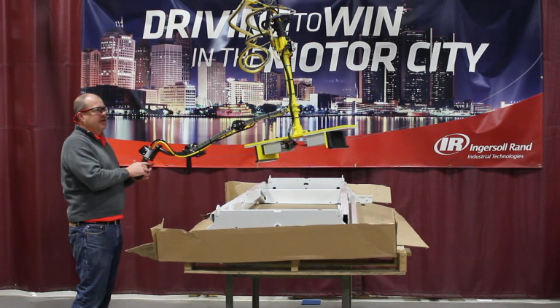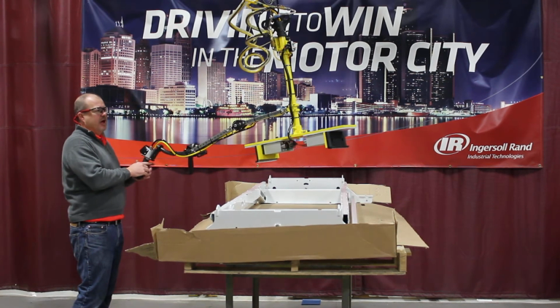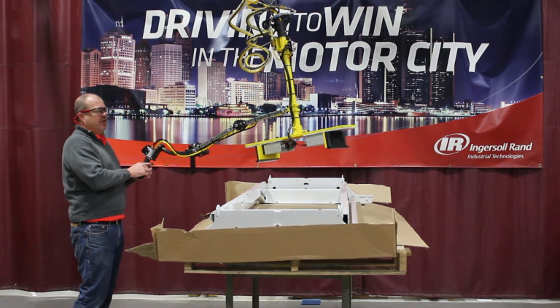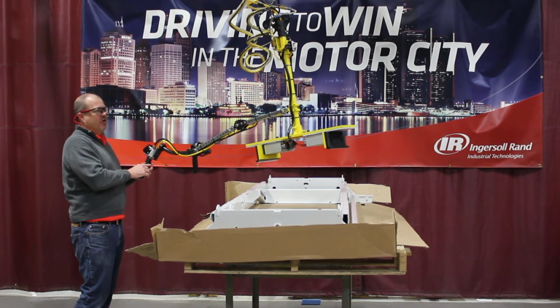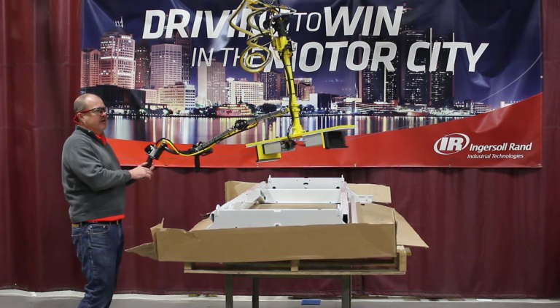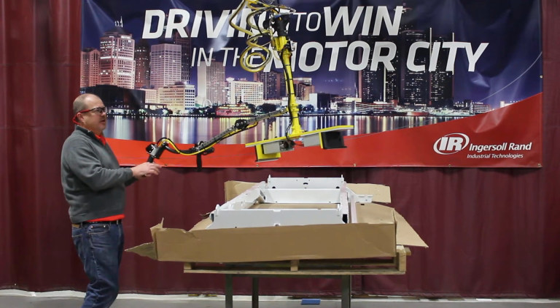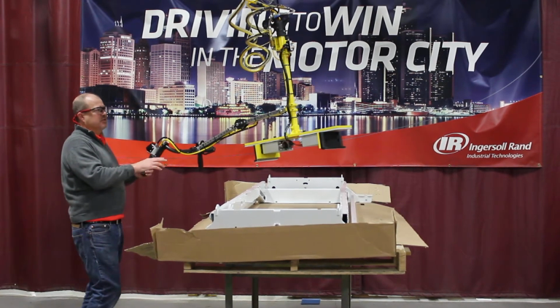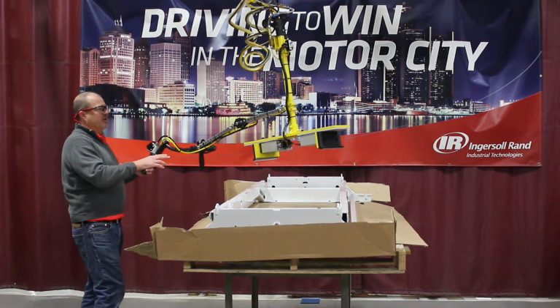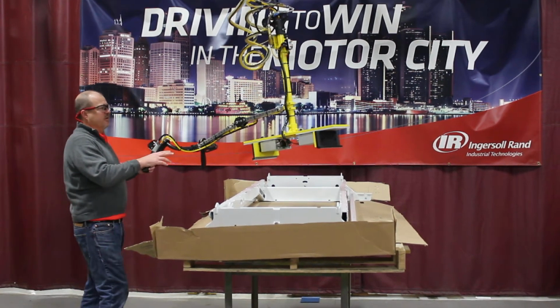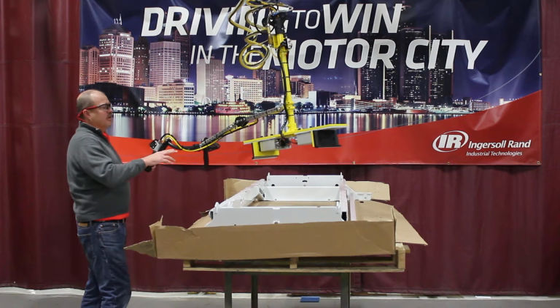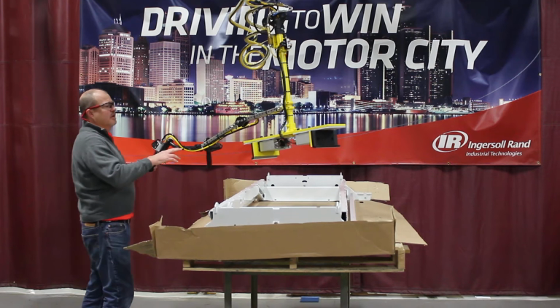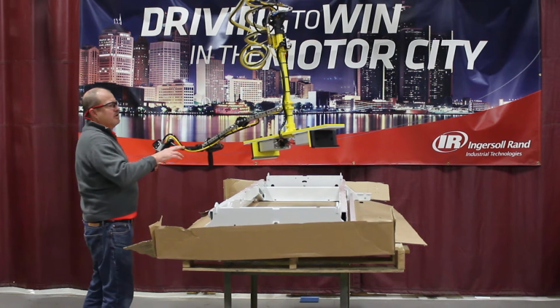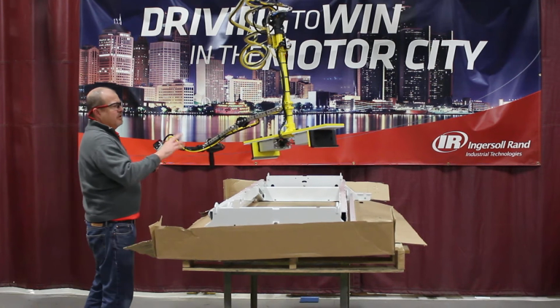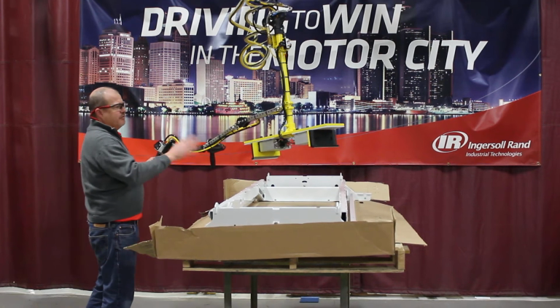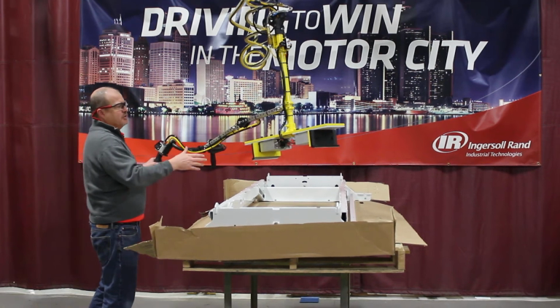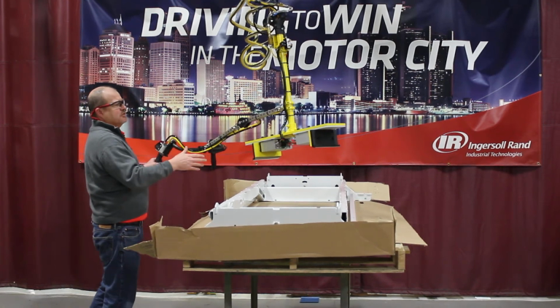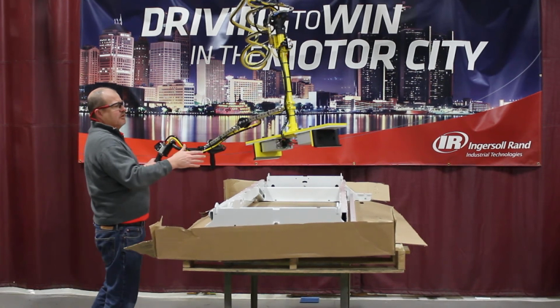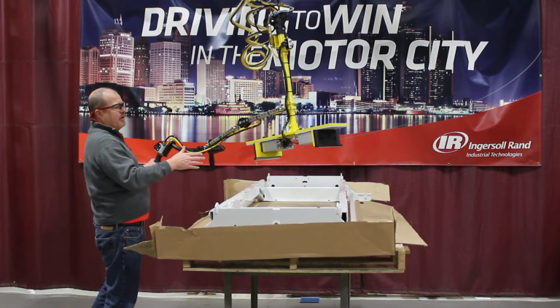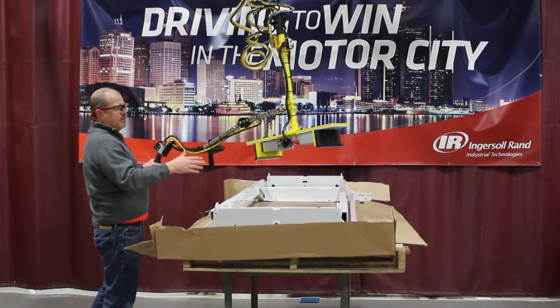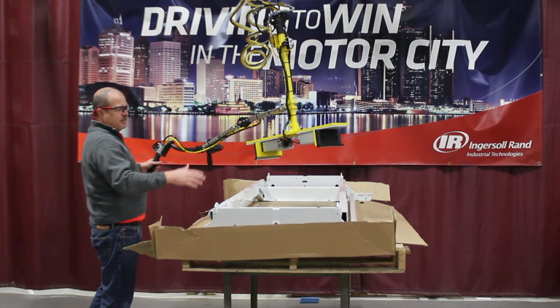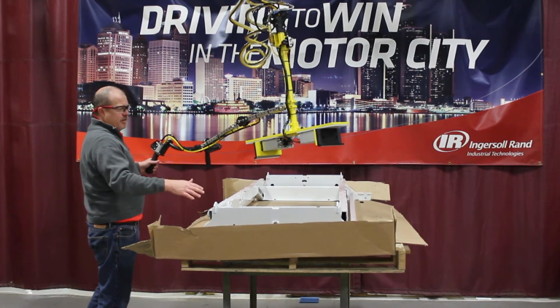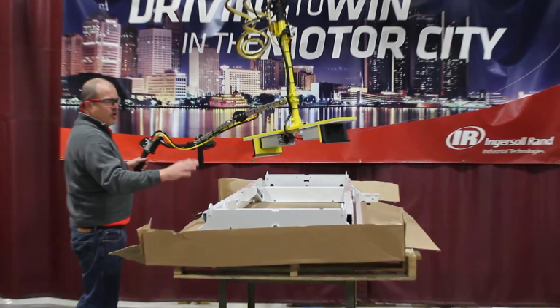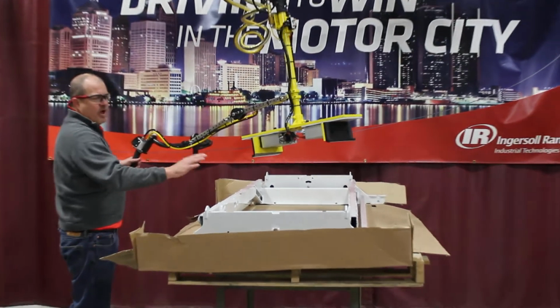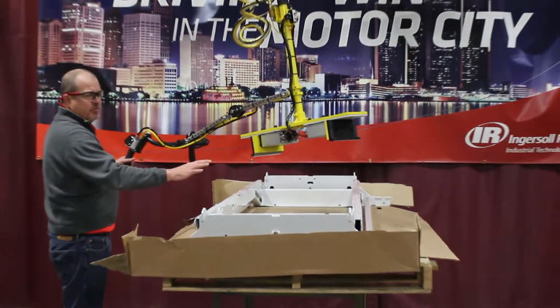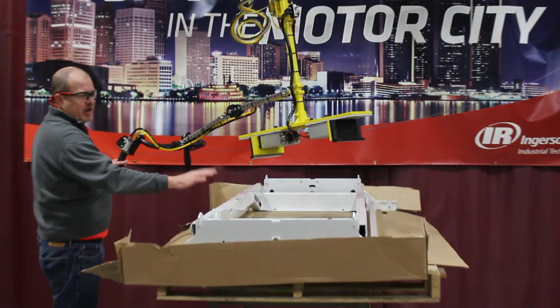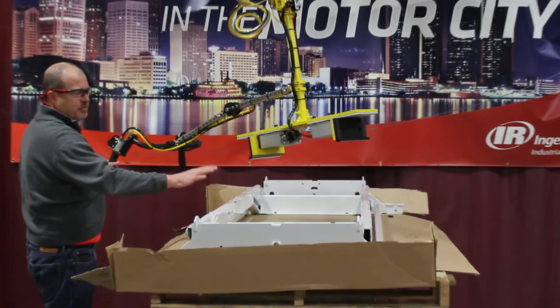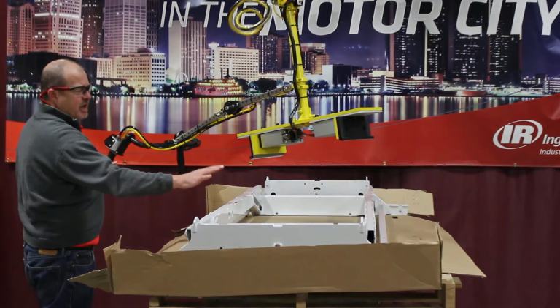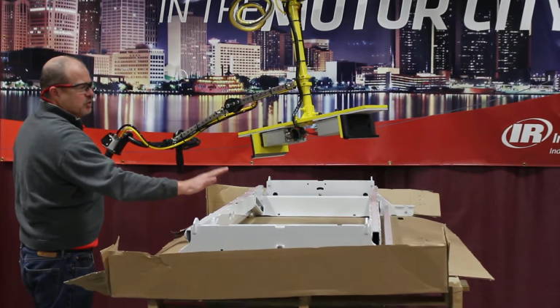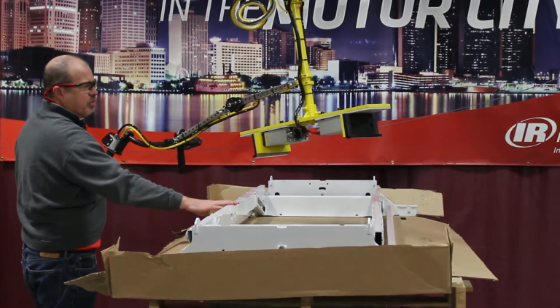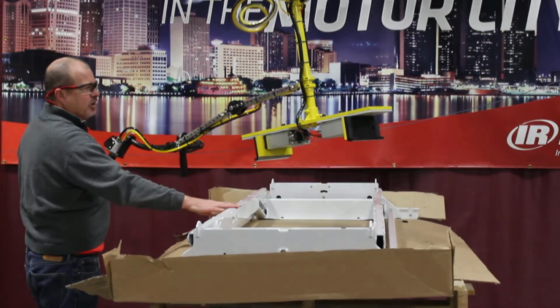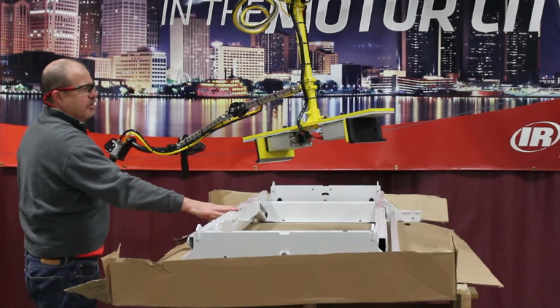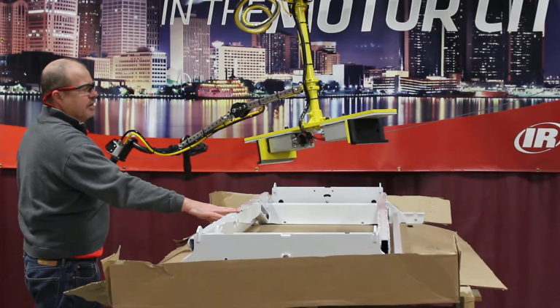What I'd like to do for you today is demonstrate a steel frame handling device. I'm going to go ahead and demonstrate the key features of the device and then I'll go ahead and pick up the actual part with it.